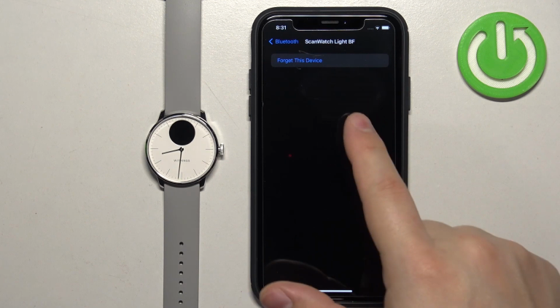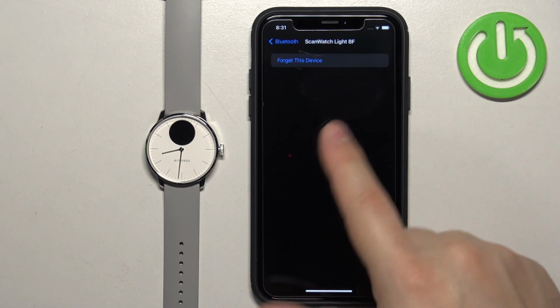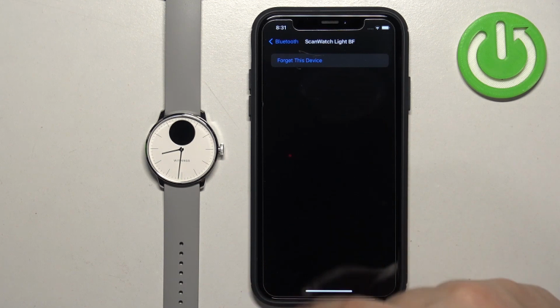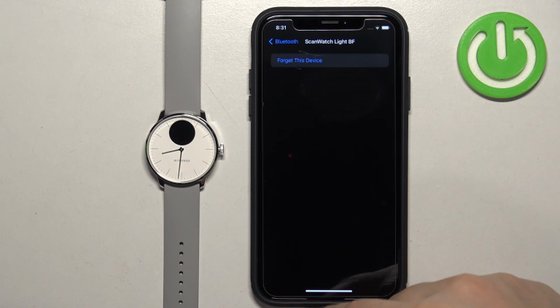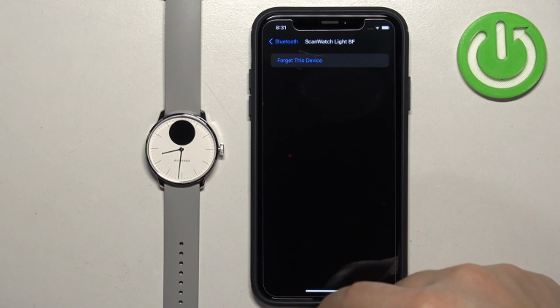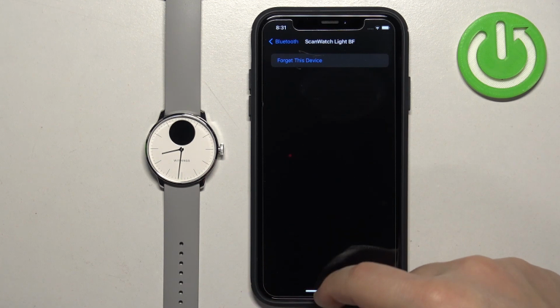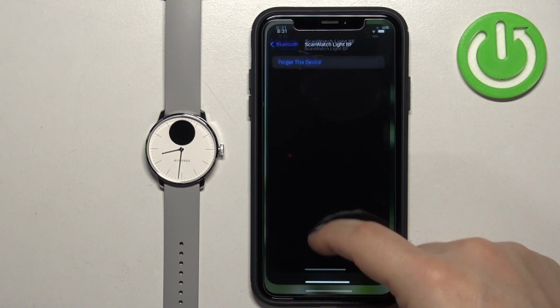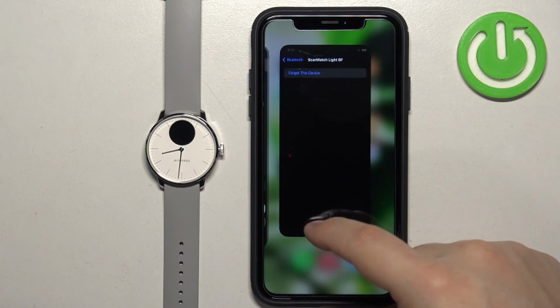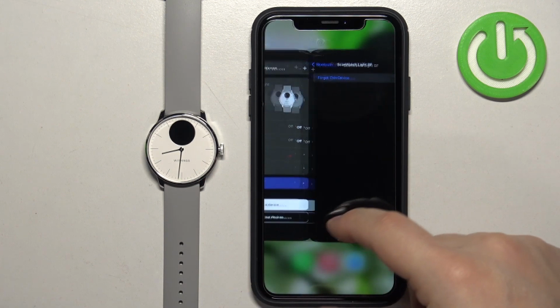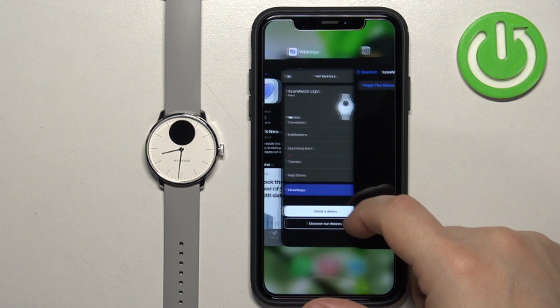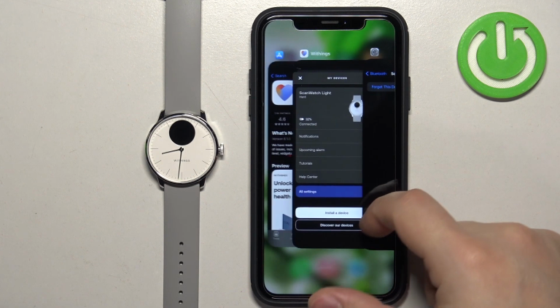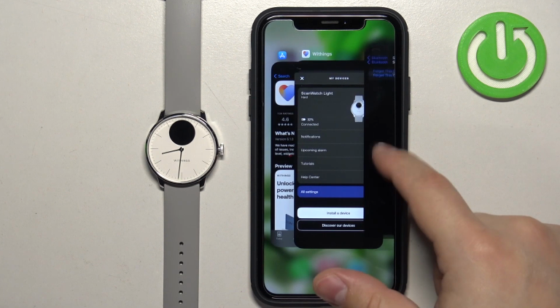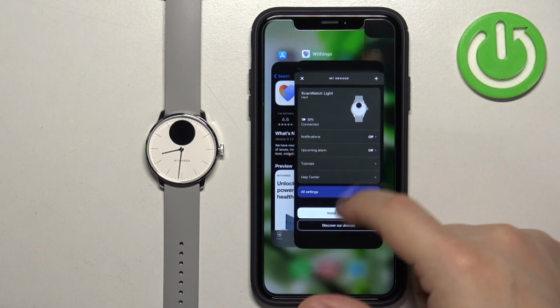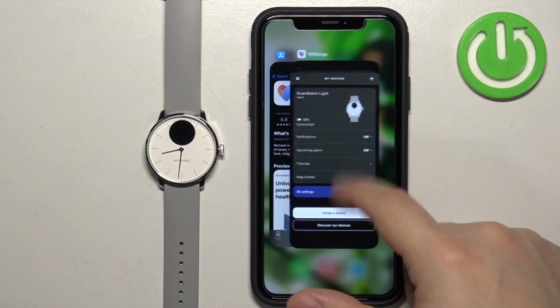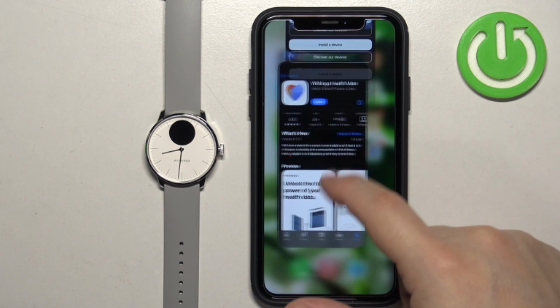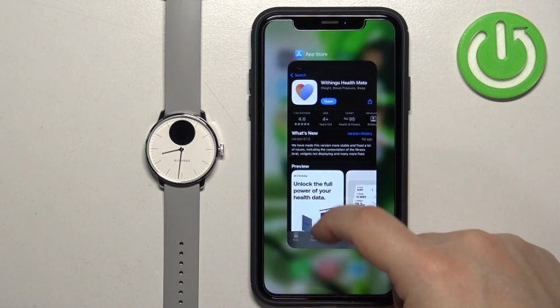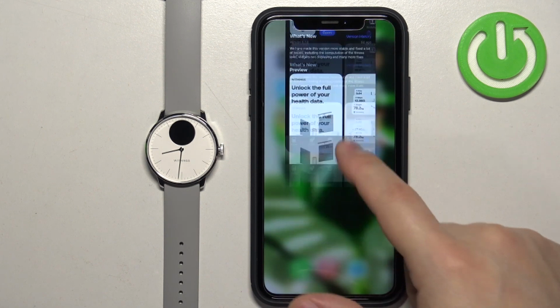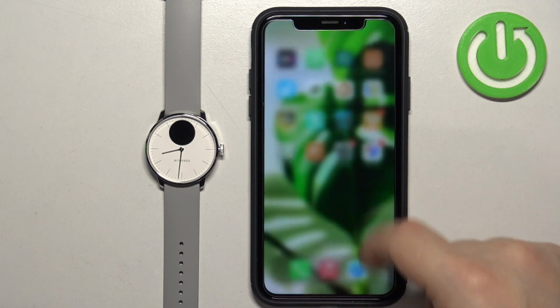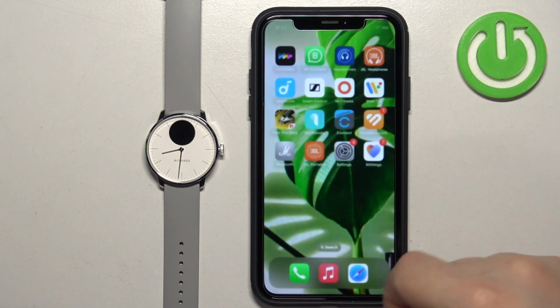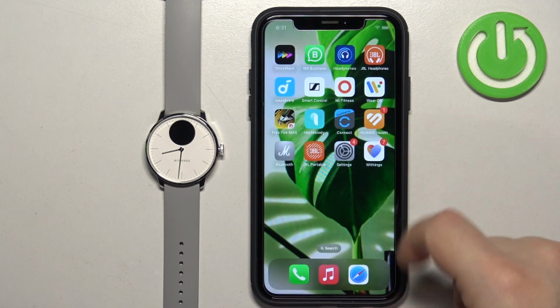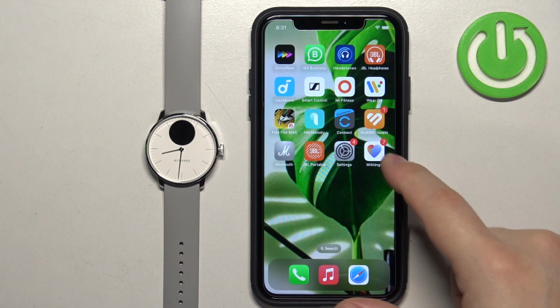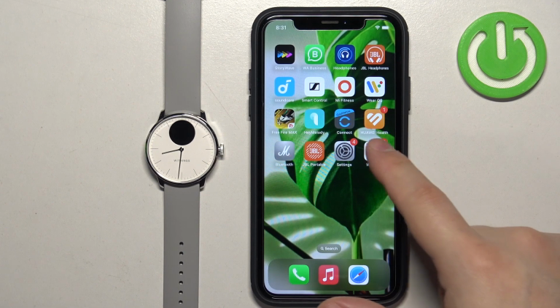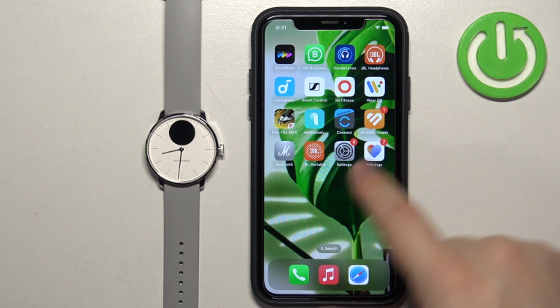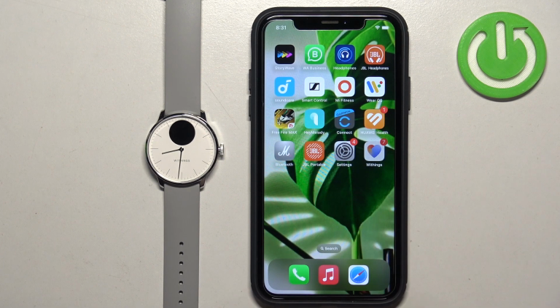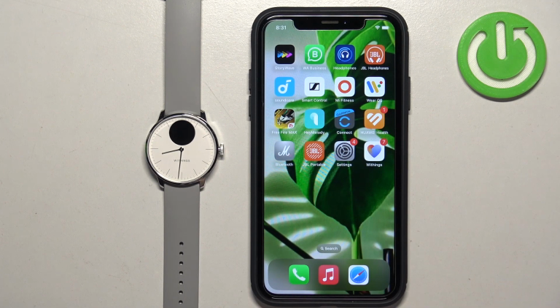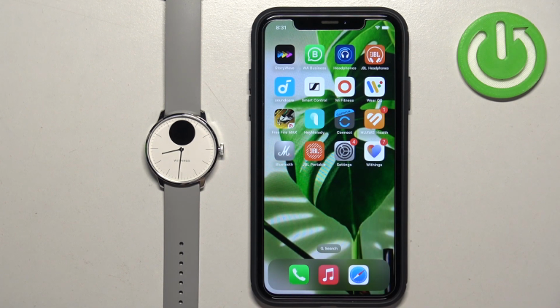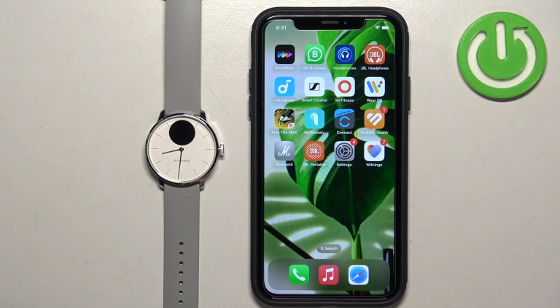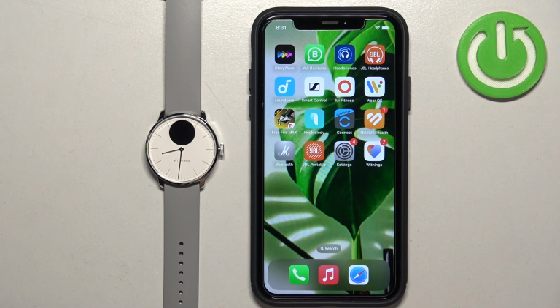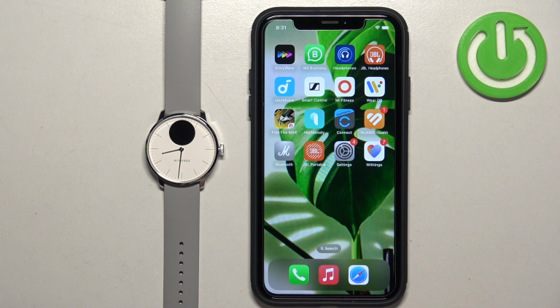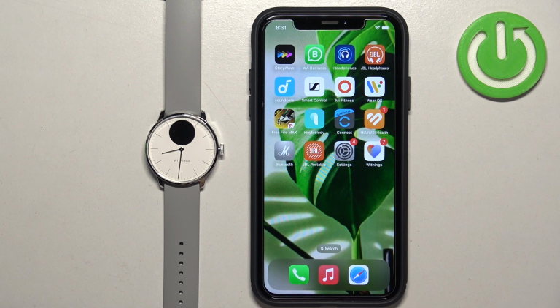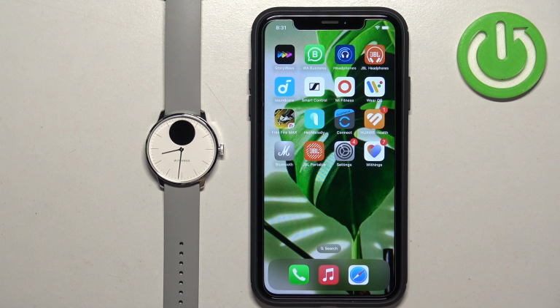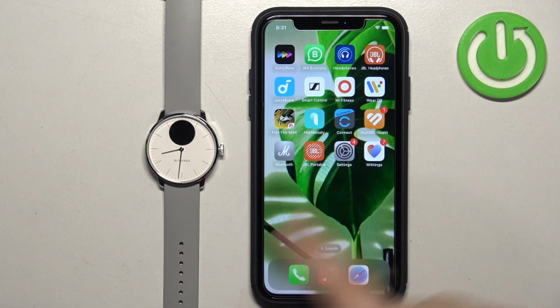If it's not there, close the settings for now and open the Withings' Health application.